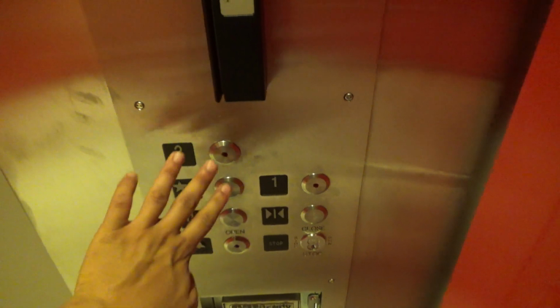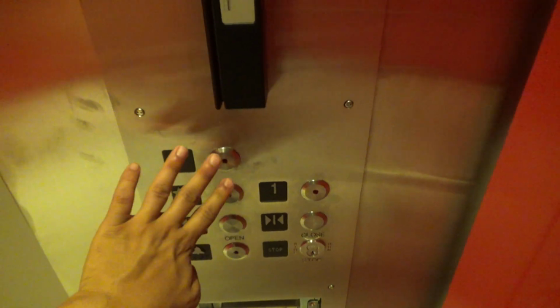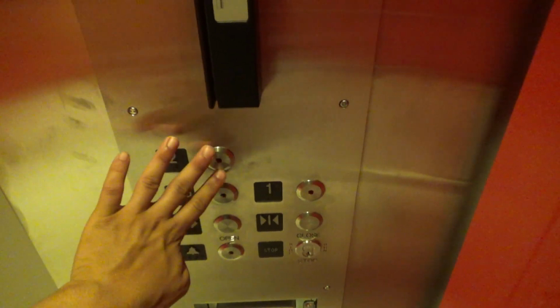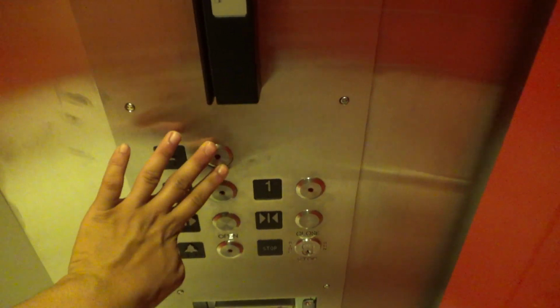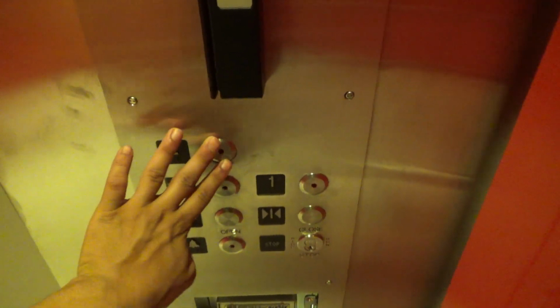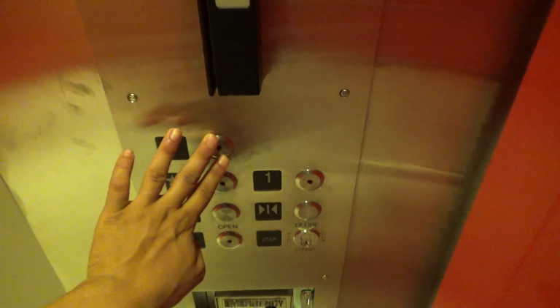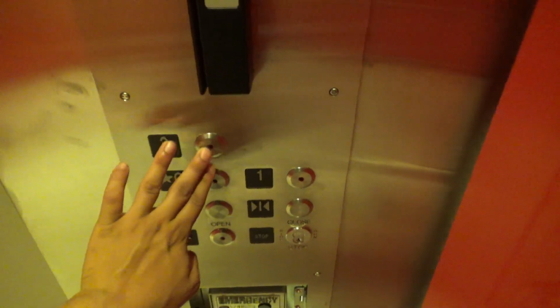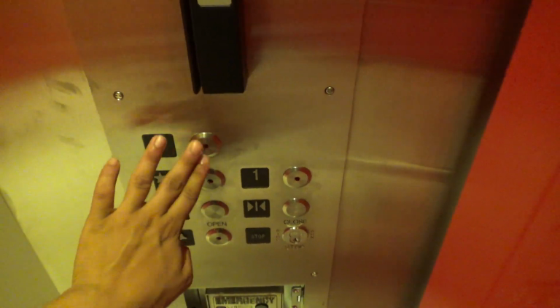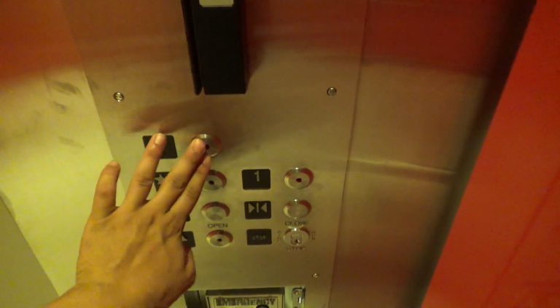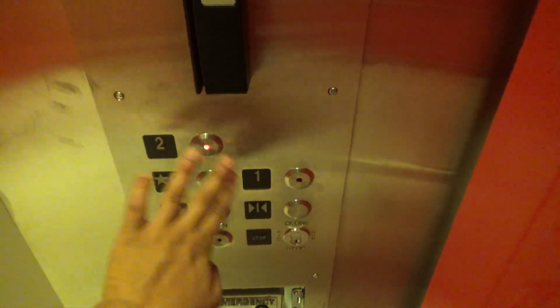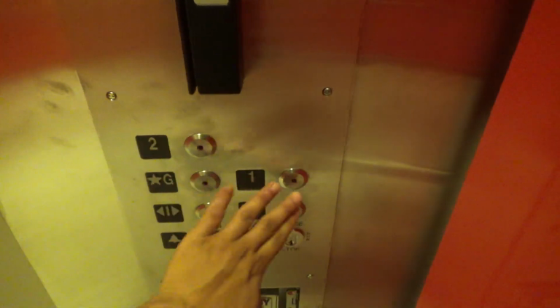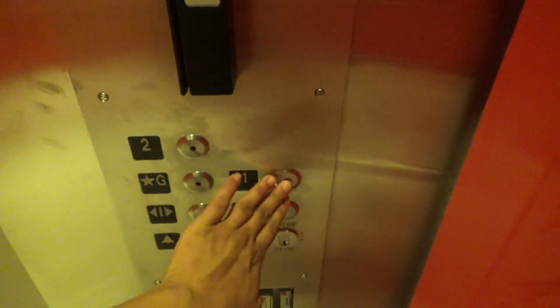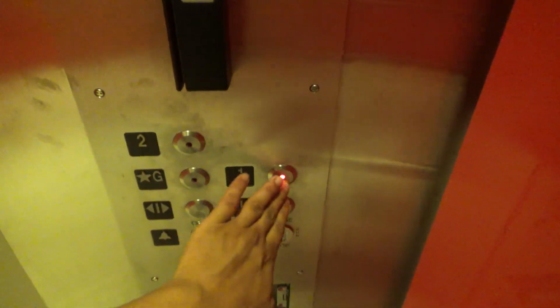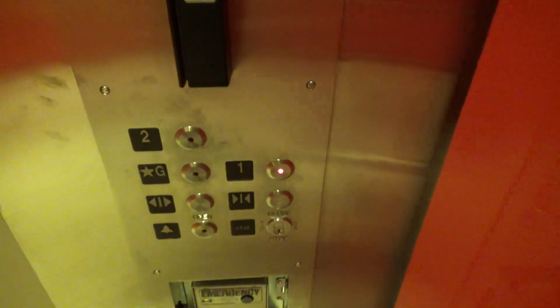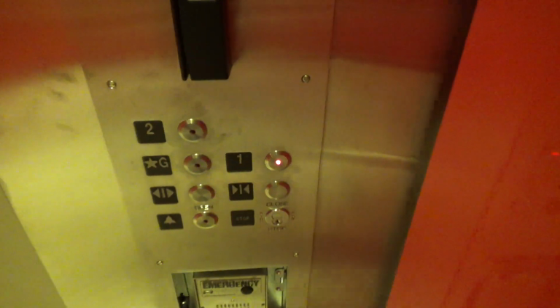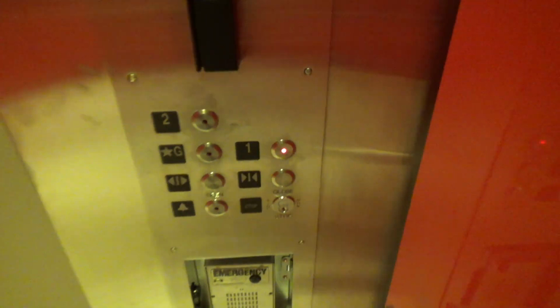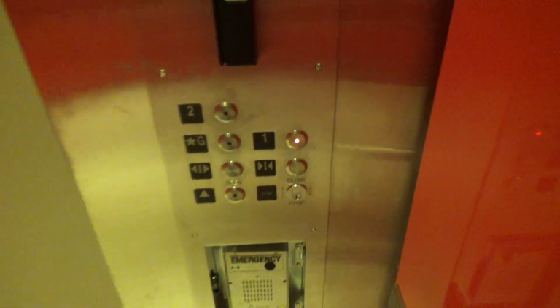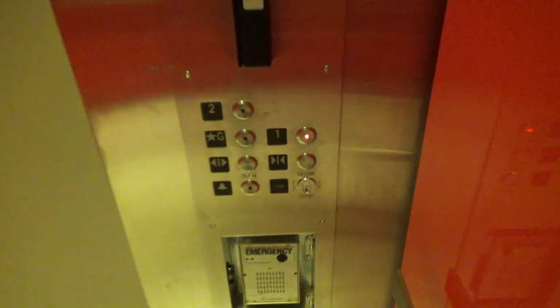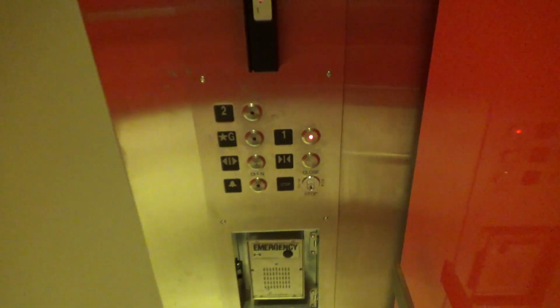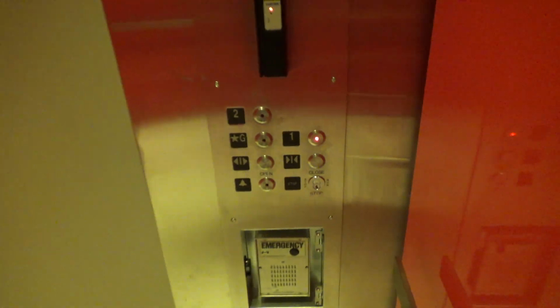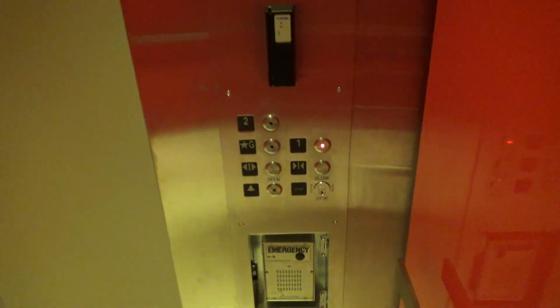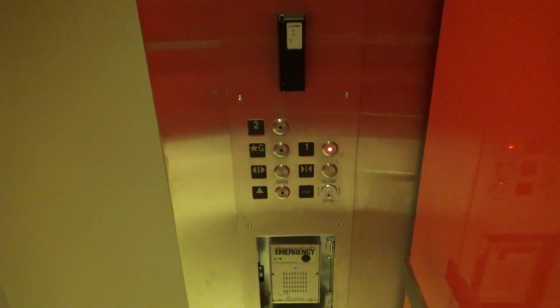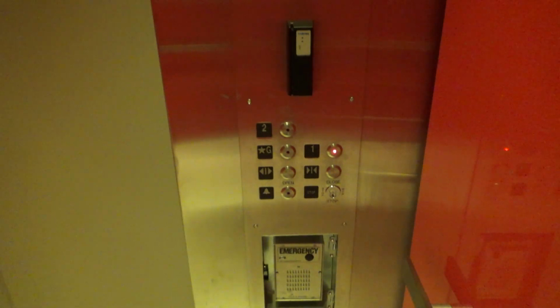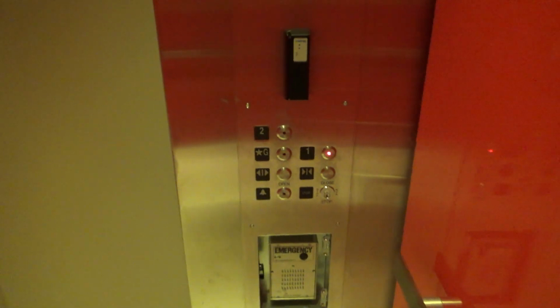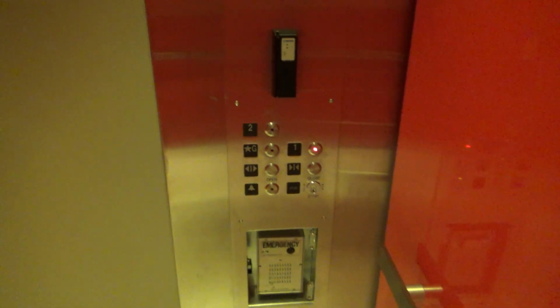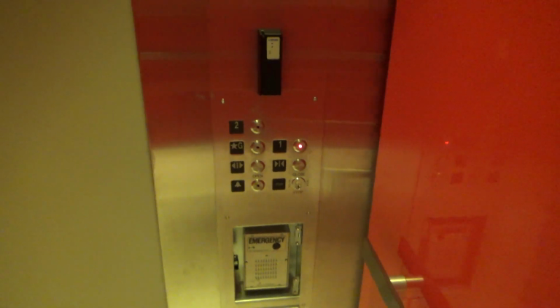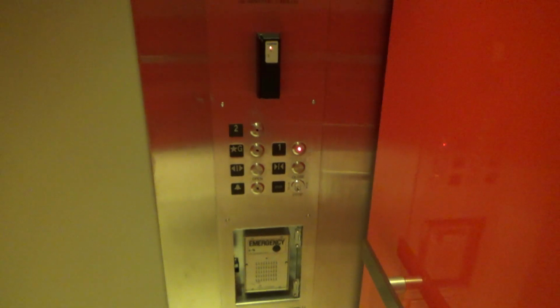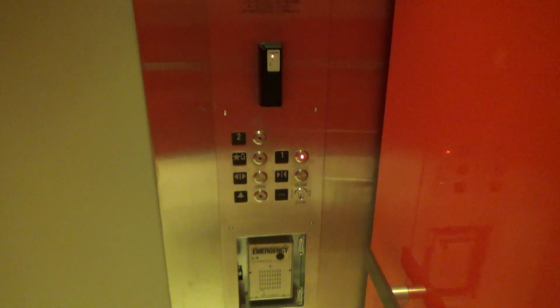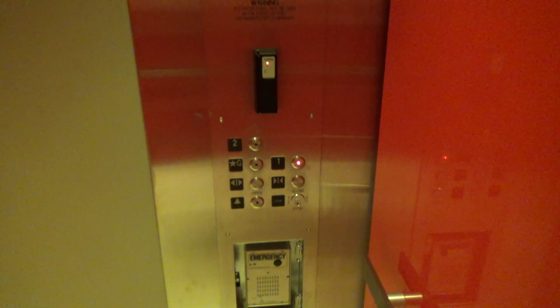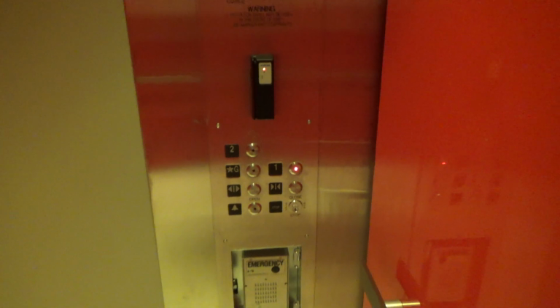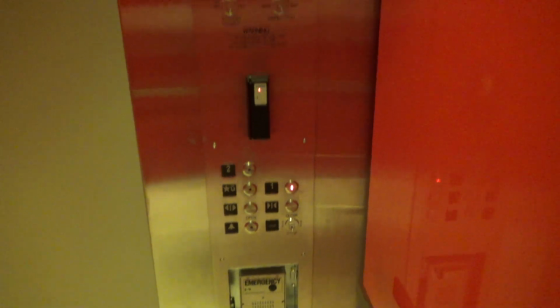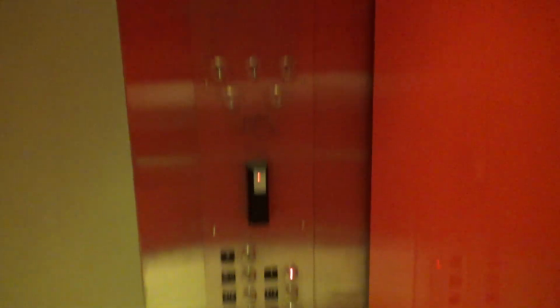Floor two was unlocked last time I was here, but now it's locked again, so I'll just go to one.